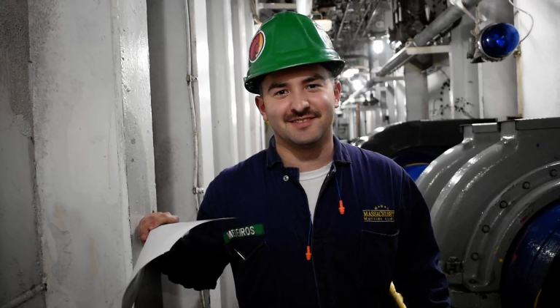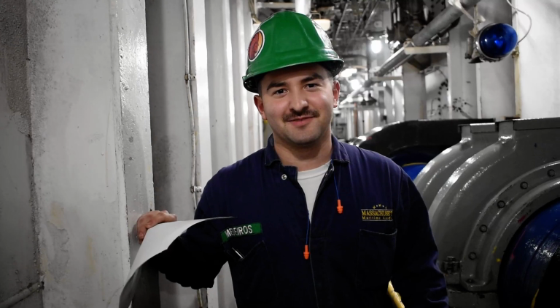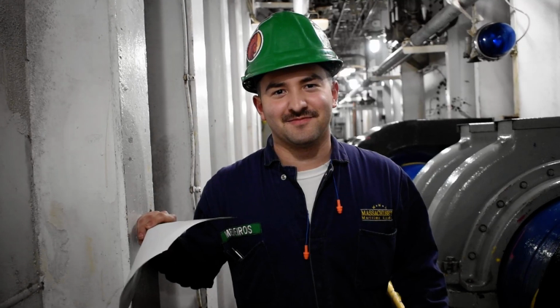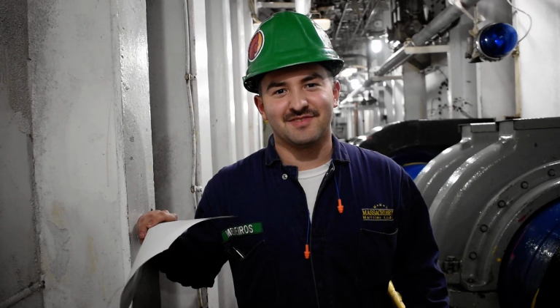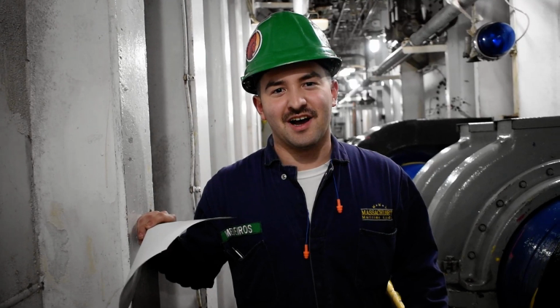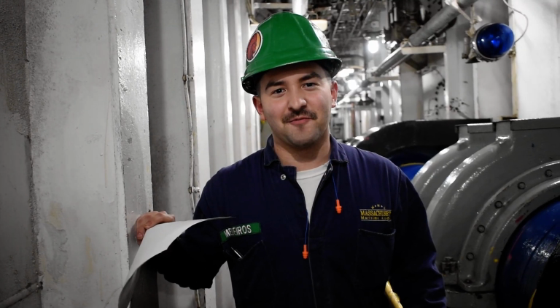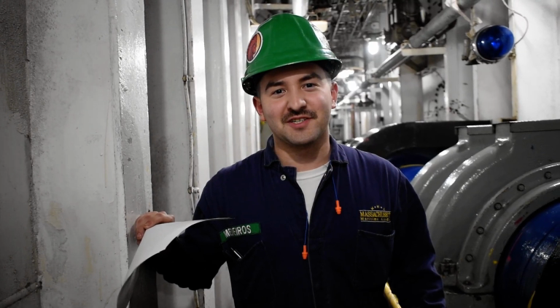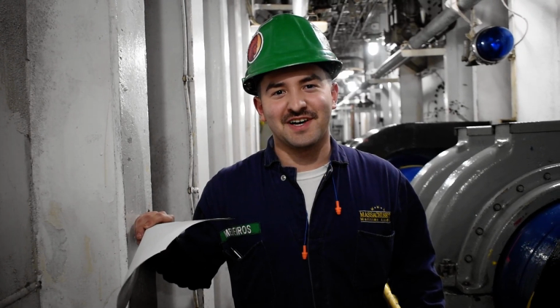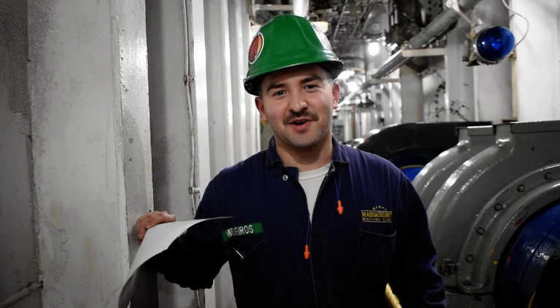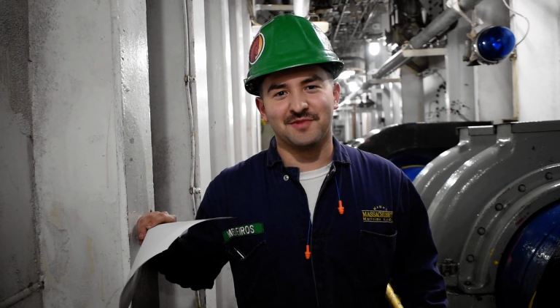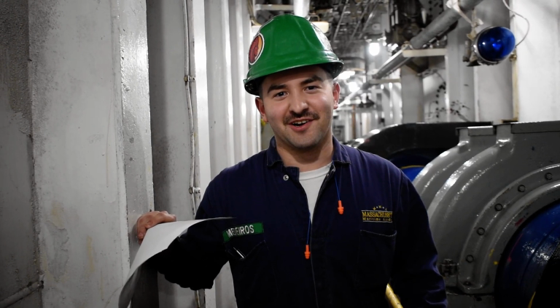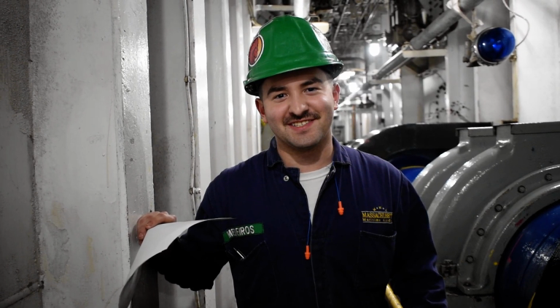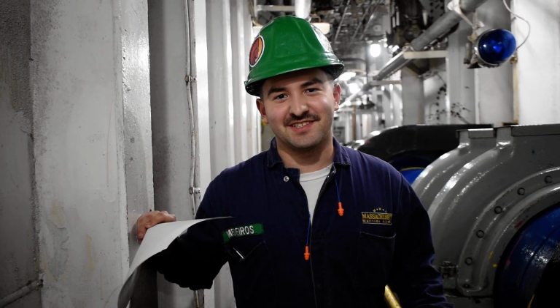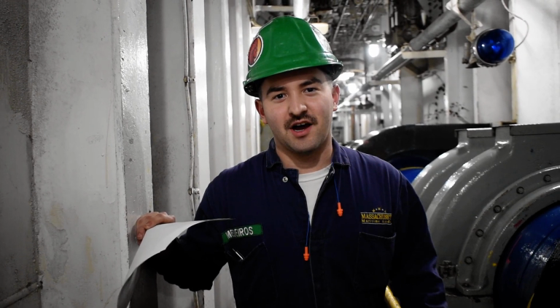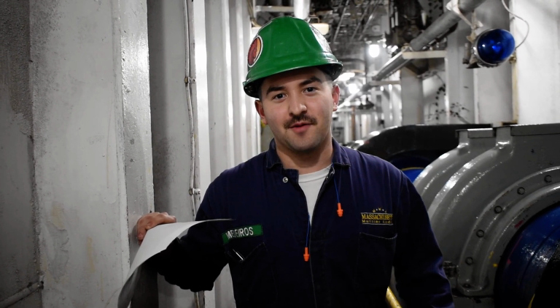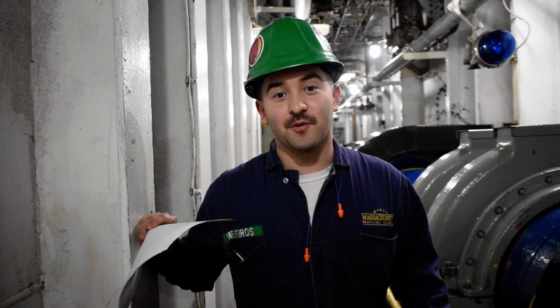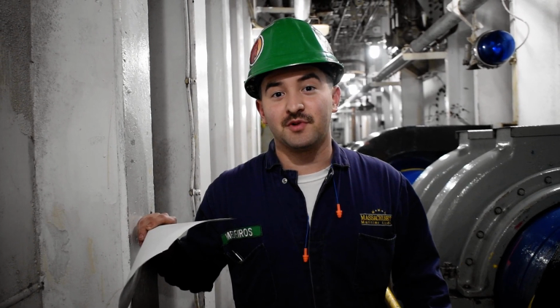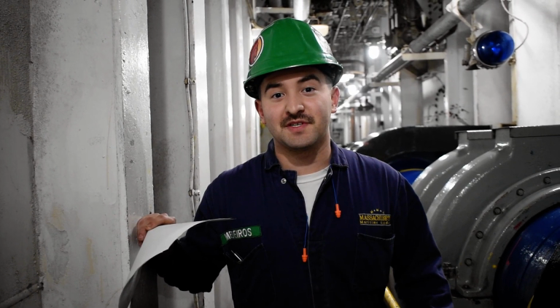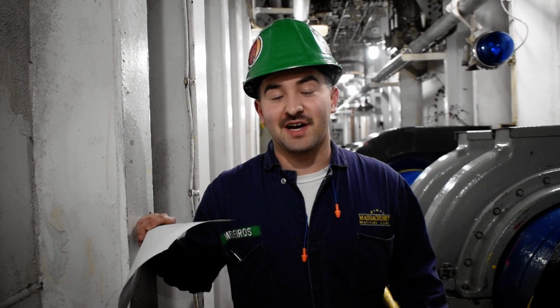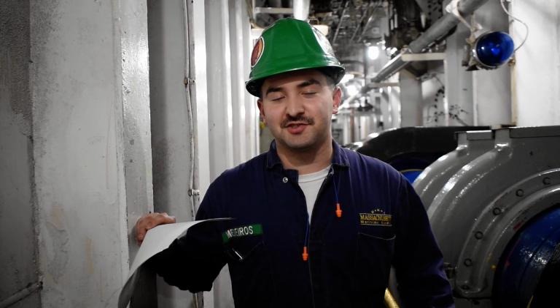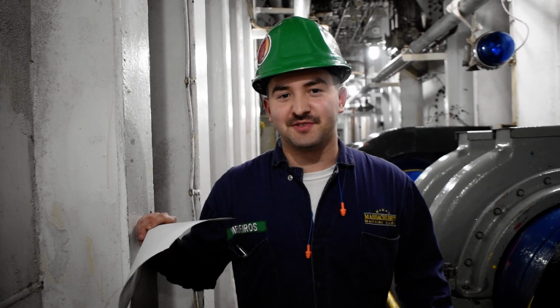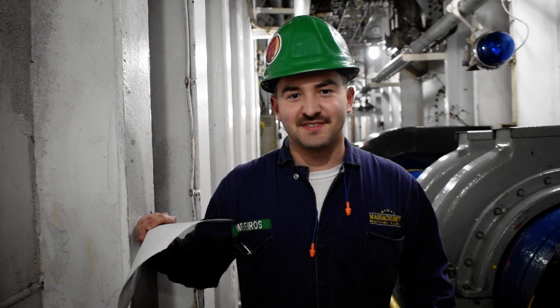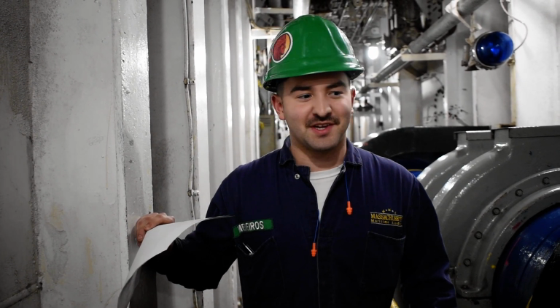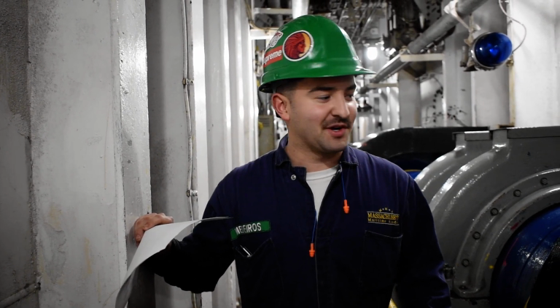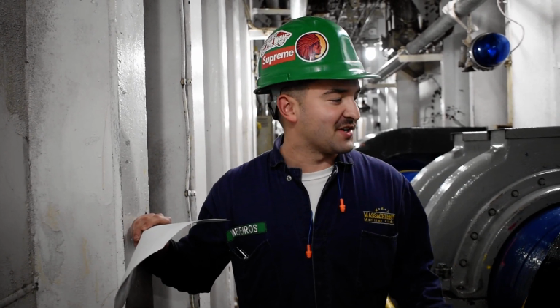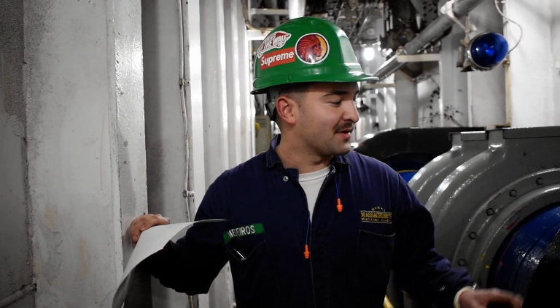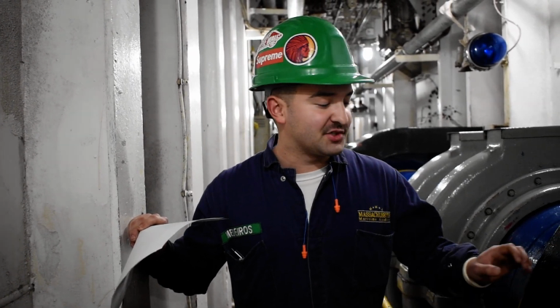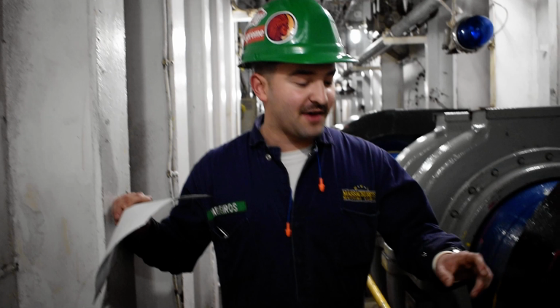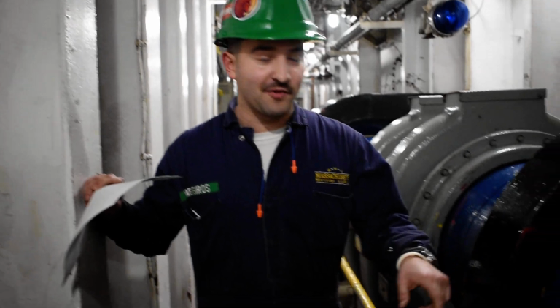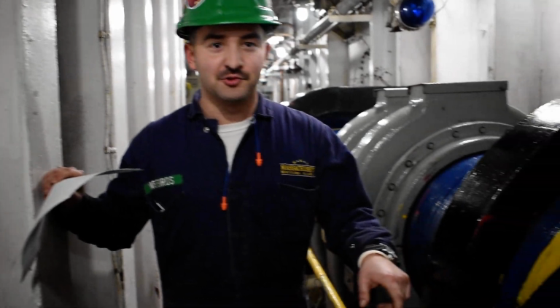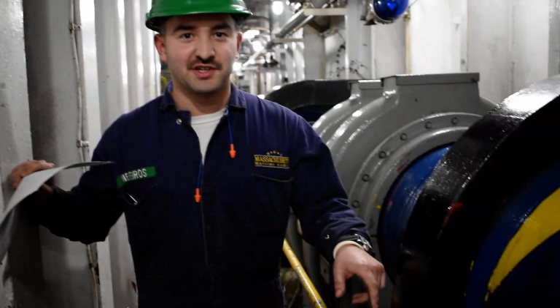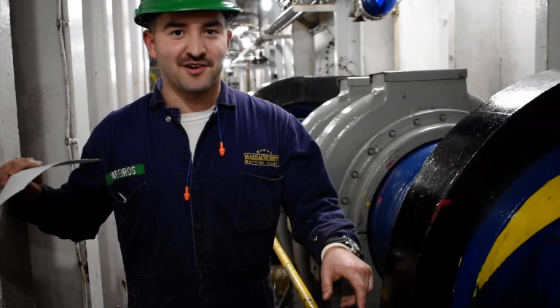Hi, I'm First Class Mike Medeiros. I'm from Columbus, Massachusetts, and I'm here to talk about the Shaft Revolution Counter.